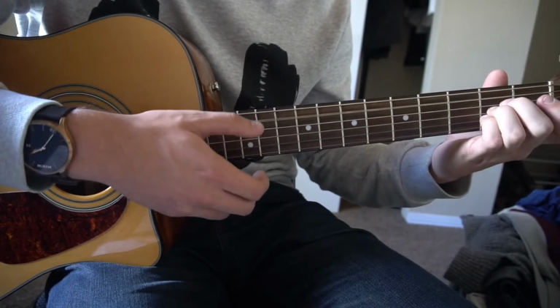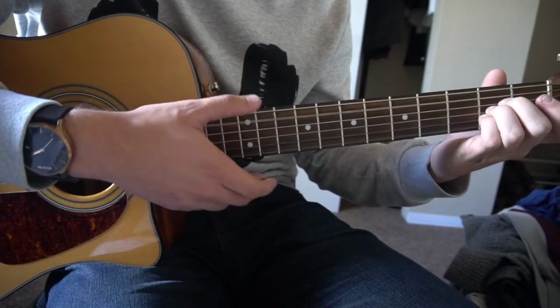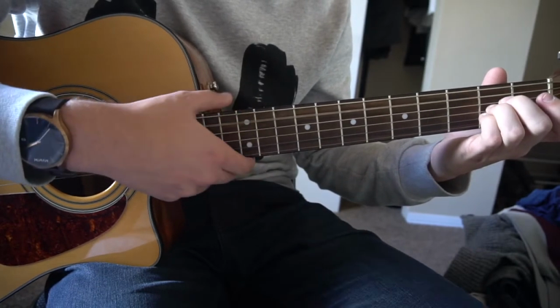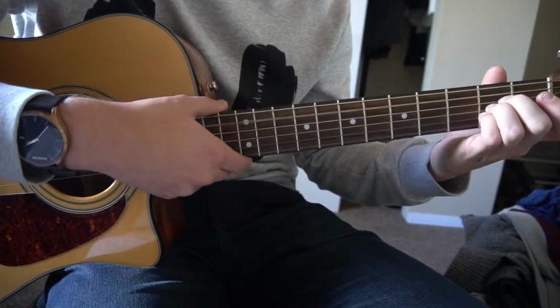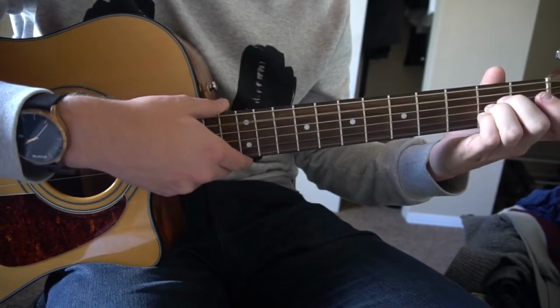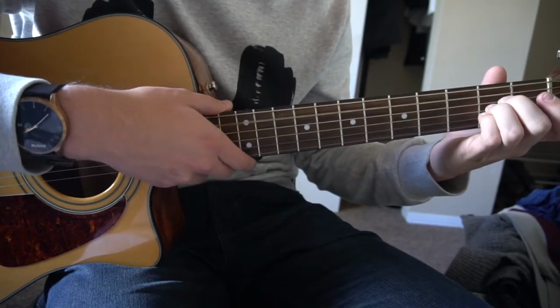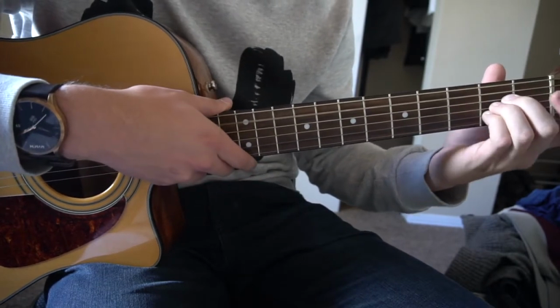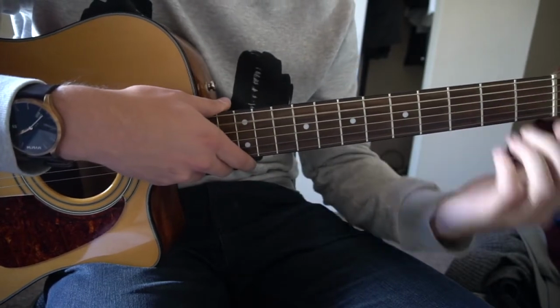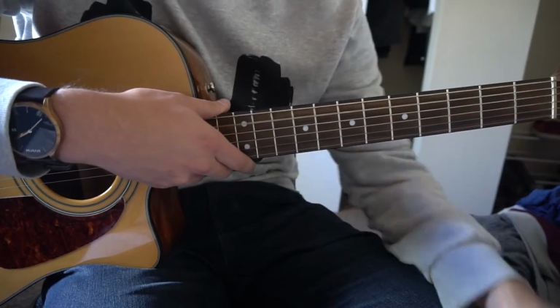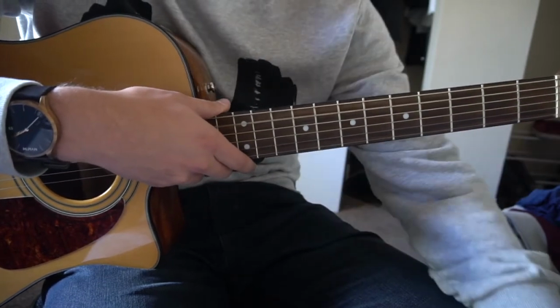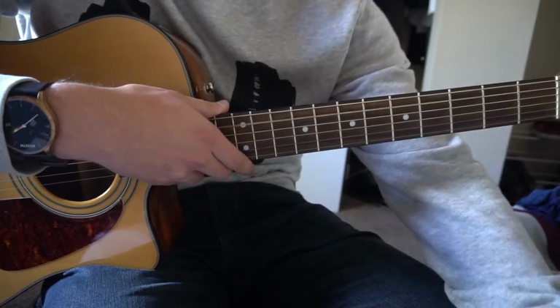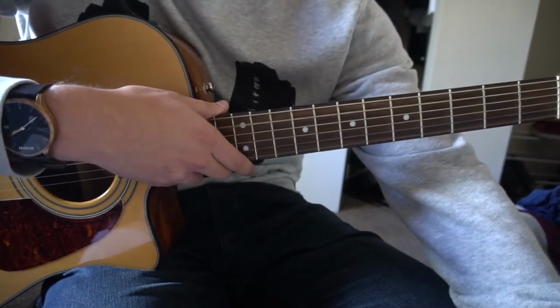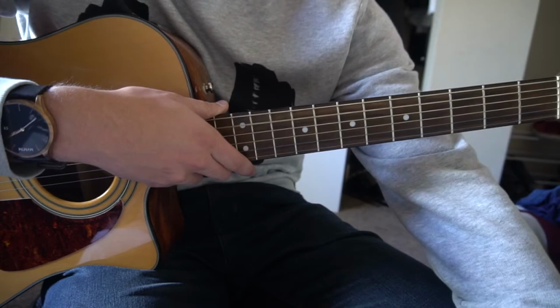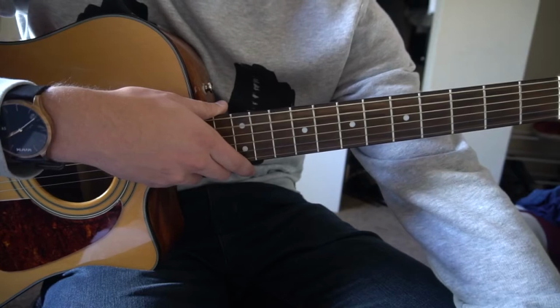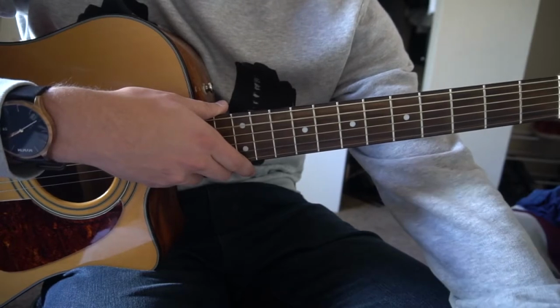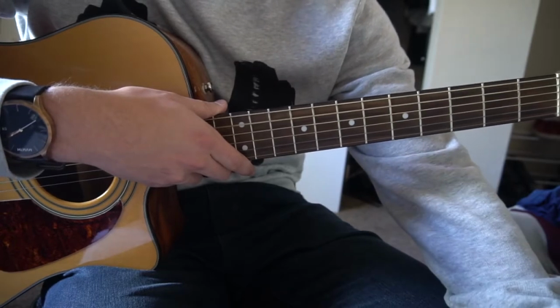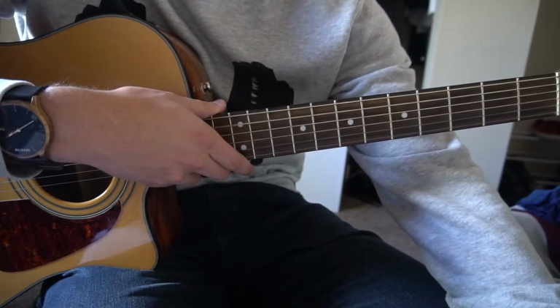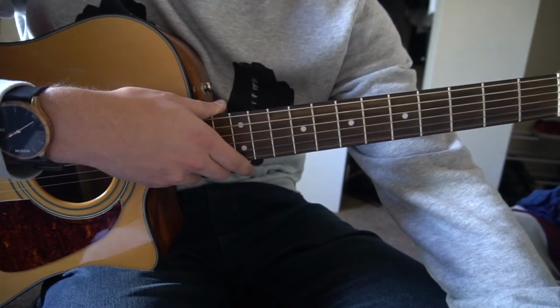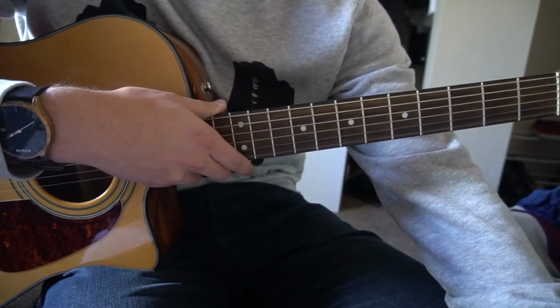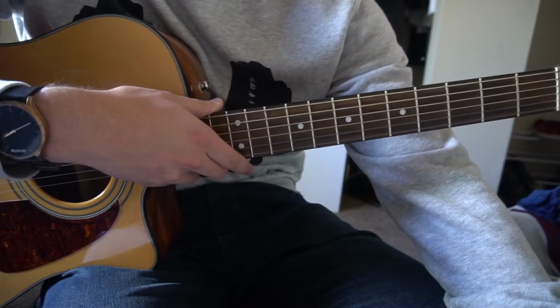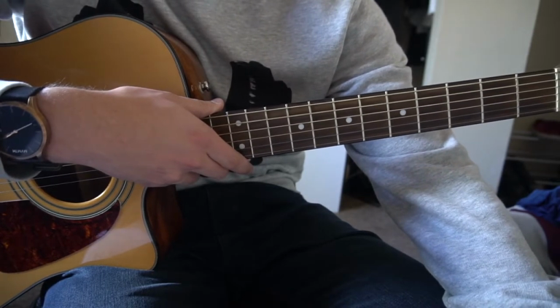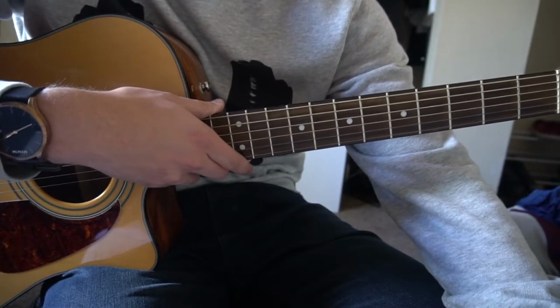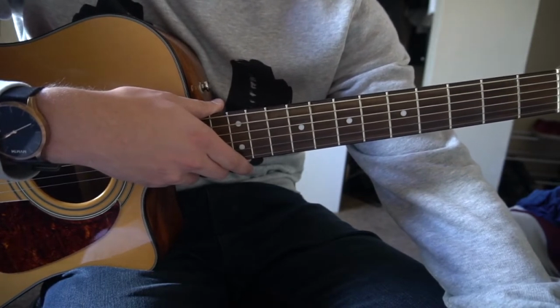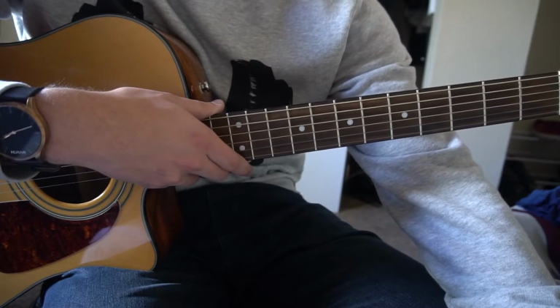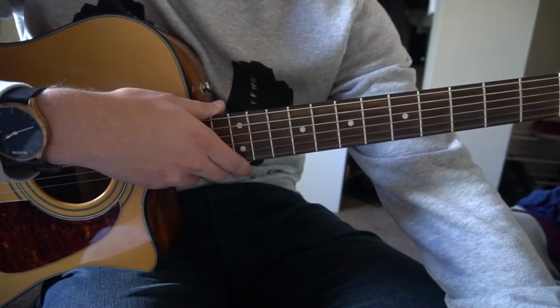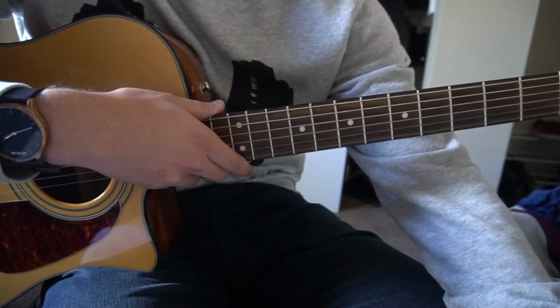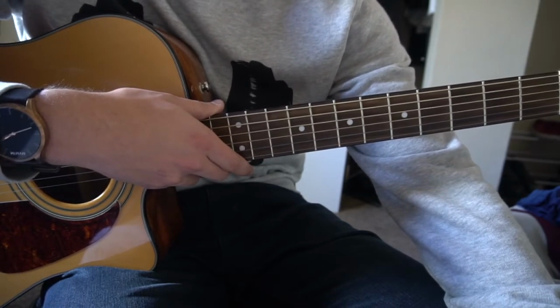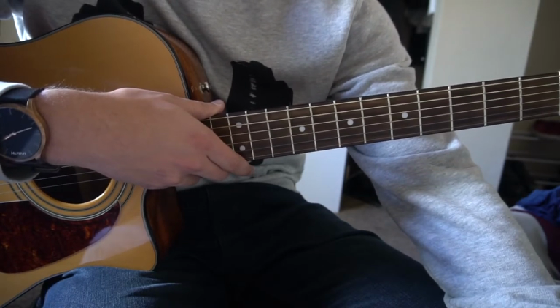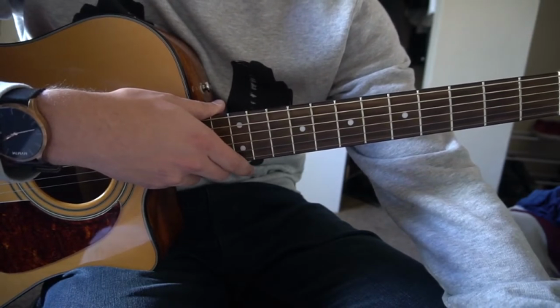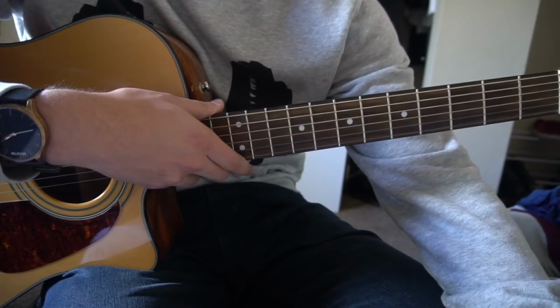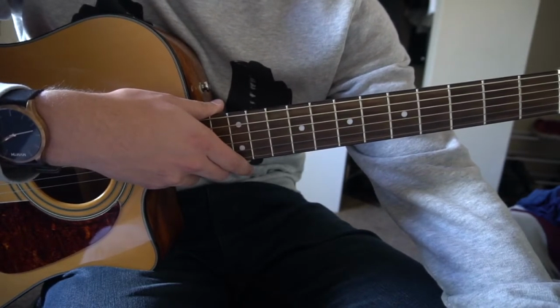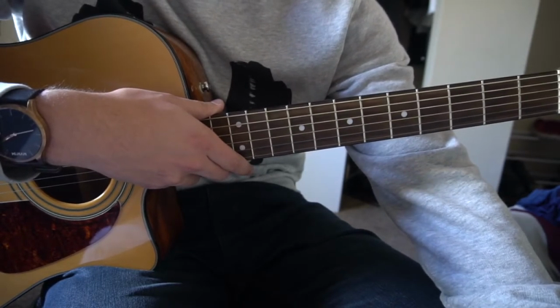So you can consider that the verse. It goes B minor, A, D, G, D, G, D, A.